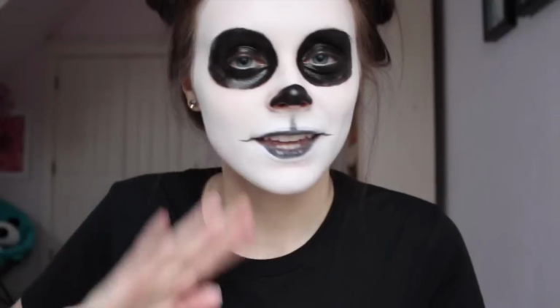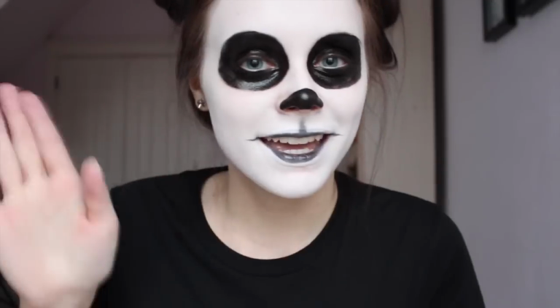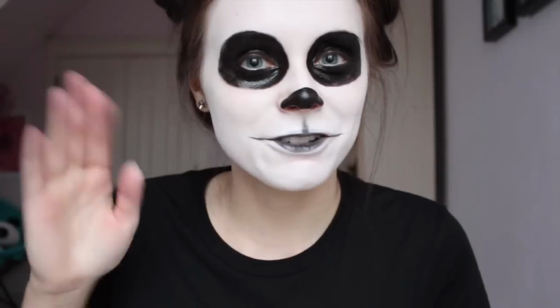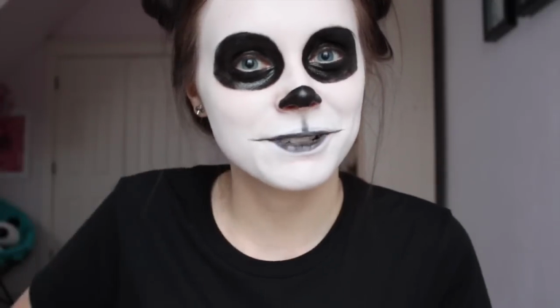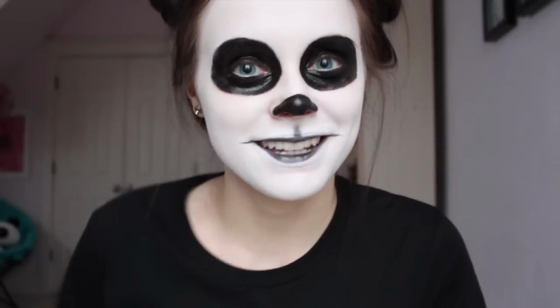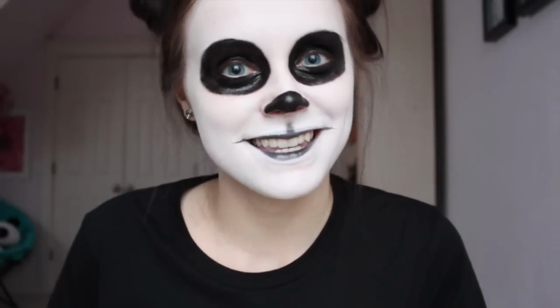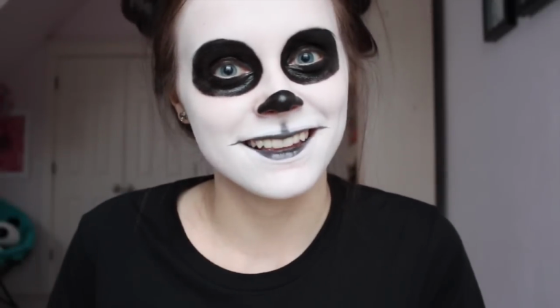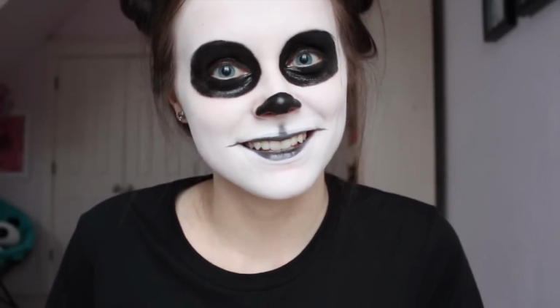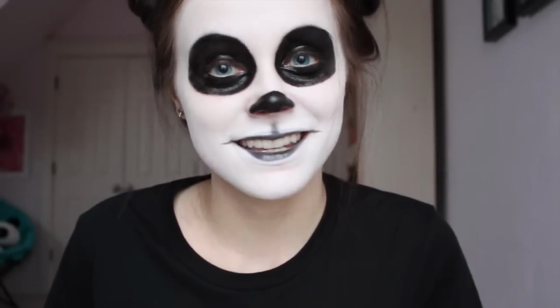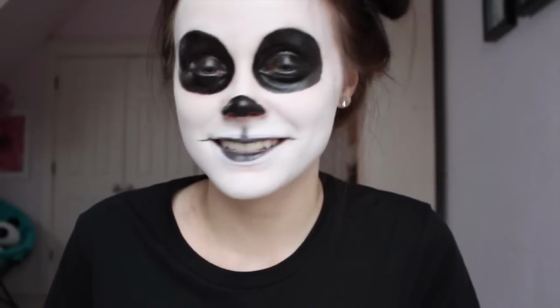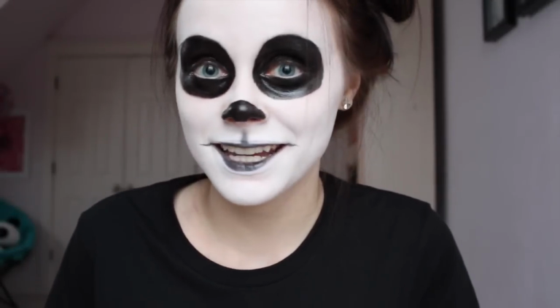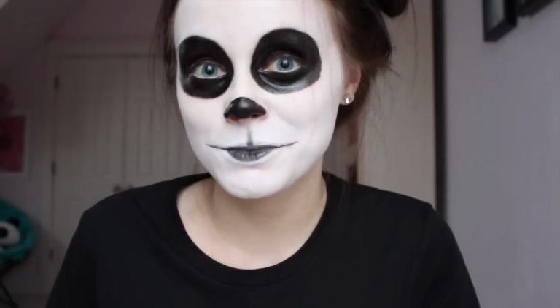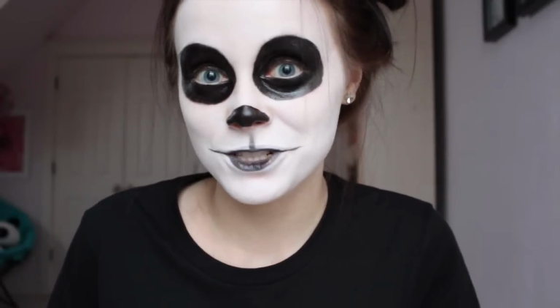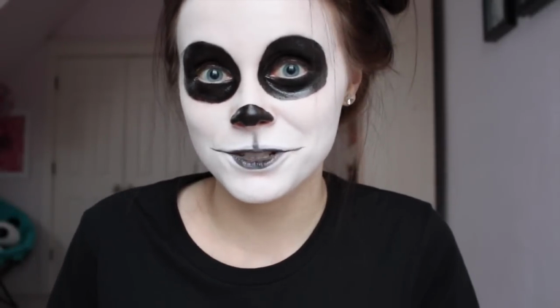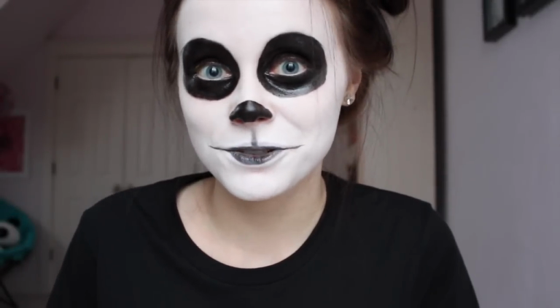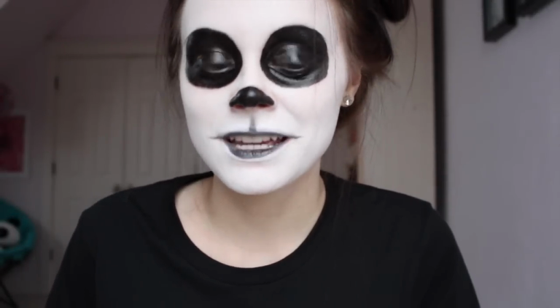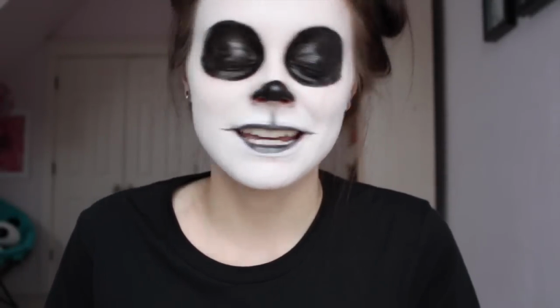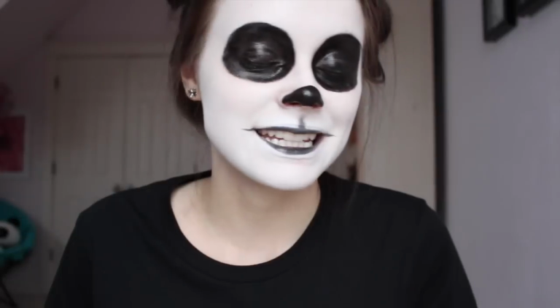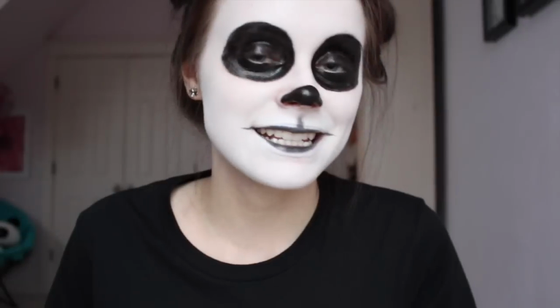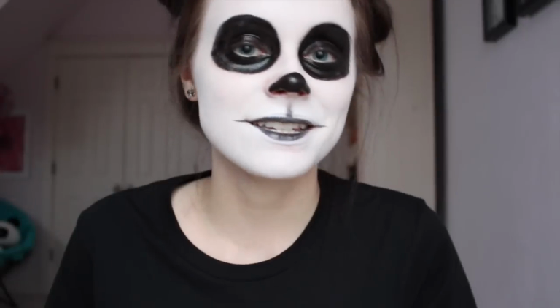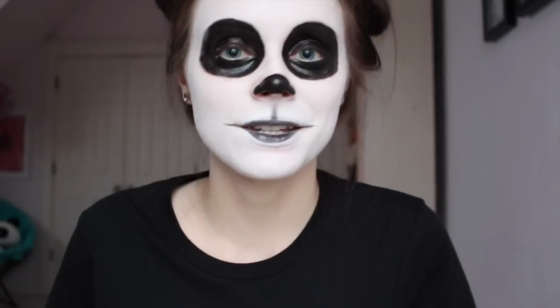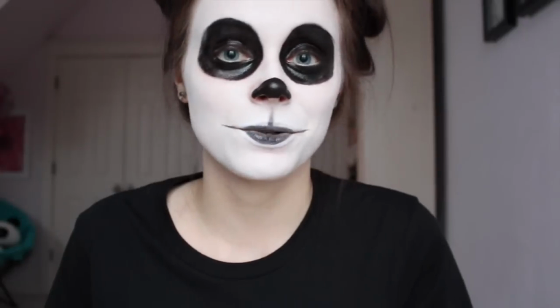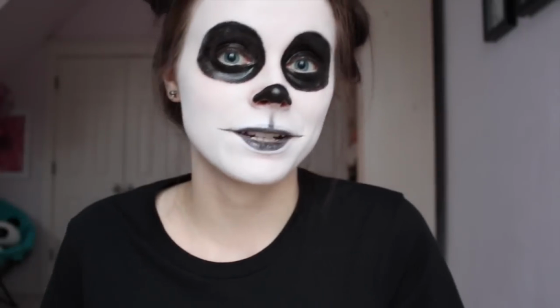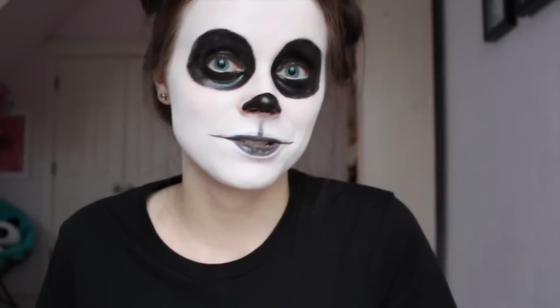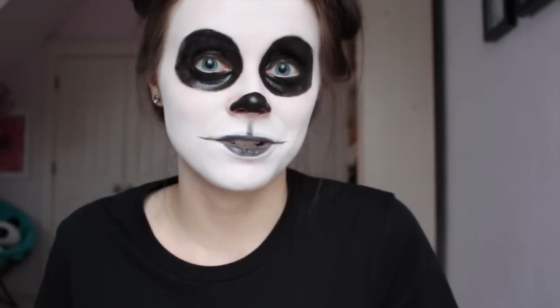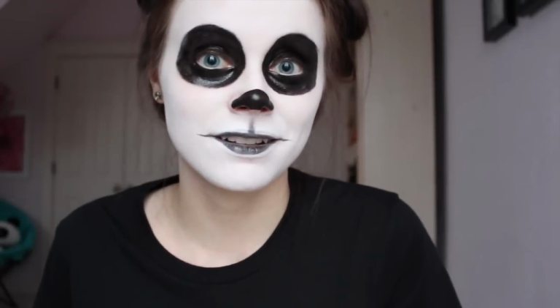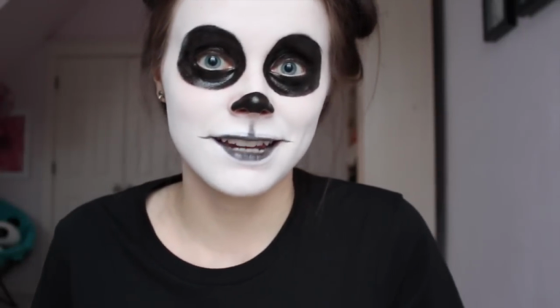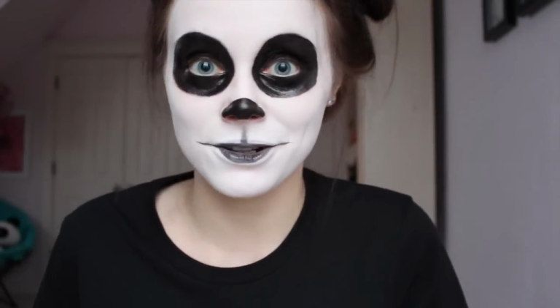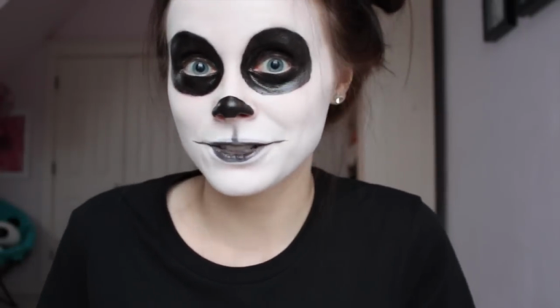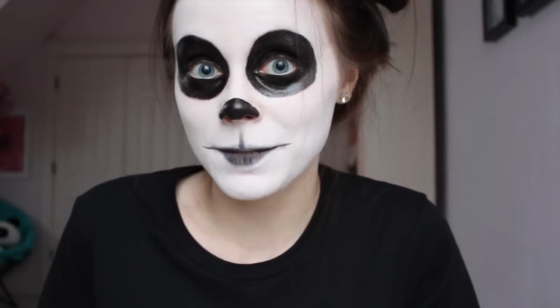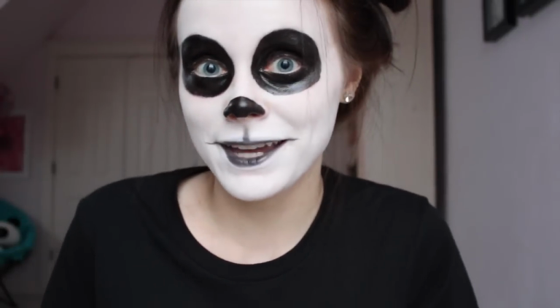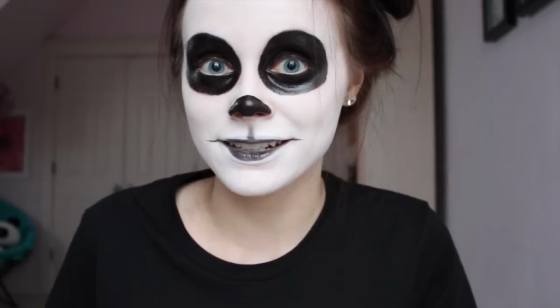Hey everyone, it's Alex, and today I'm going to show you an easy and quick tutorial on how to look like a panda.